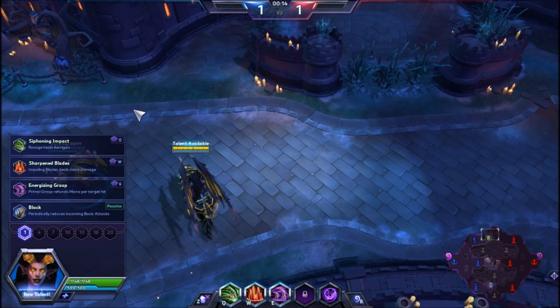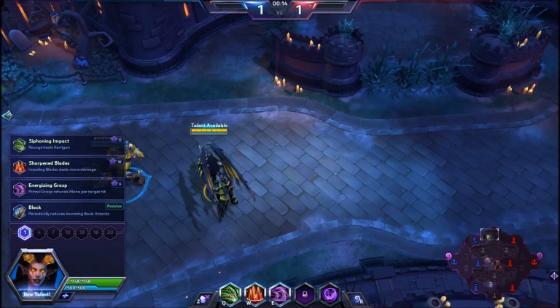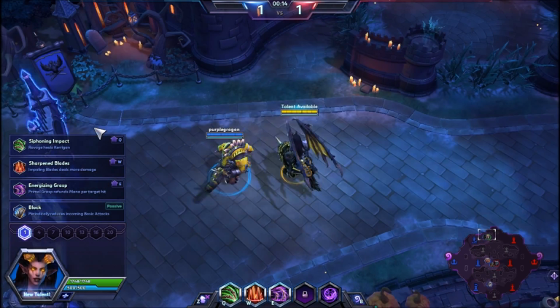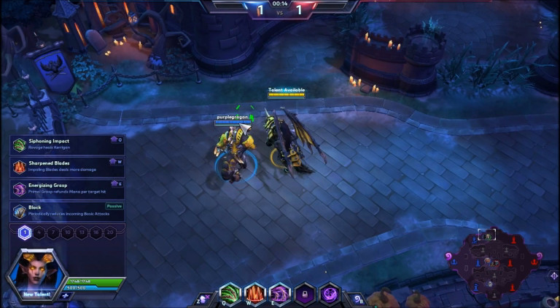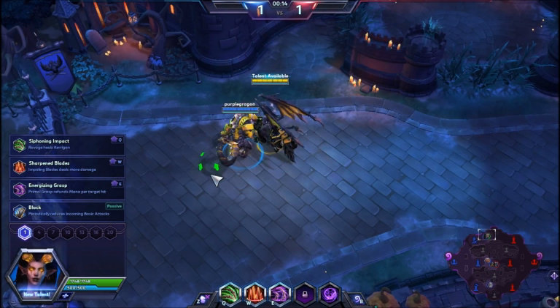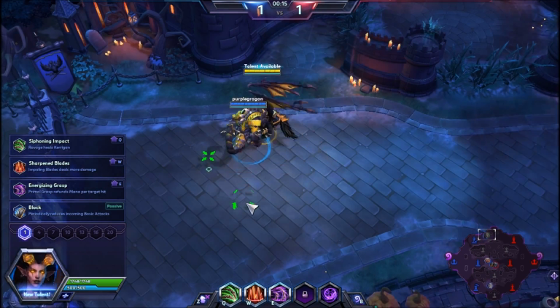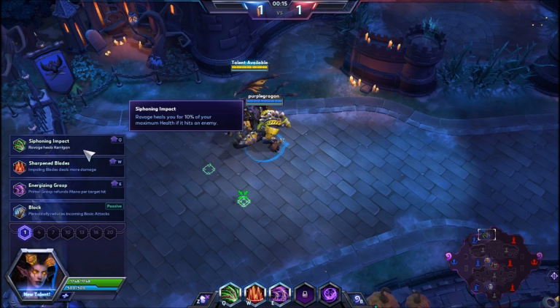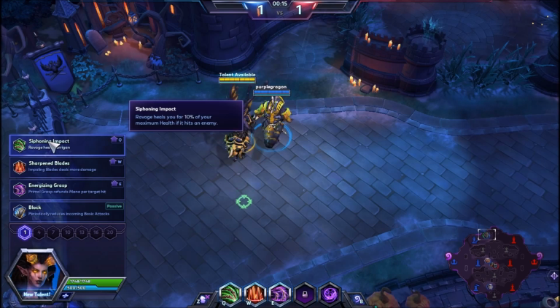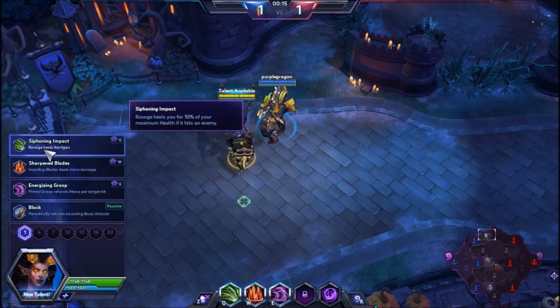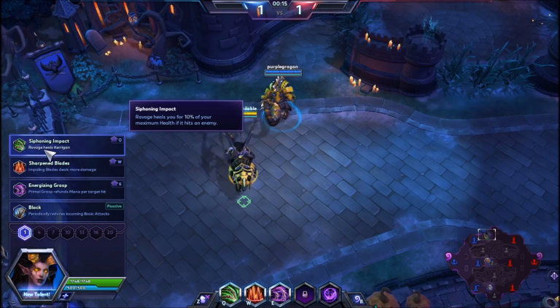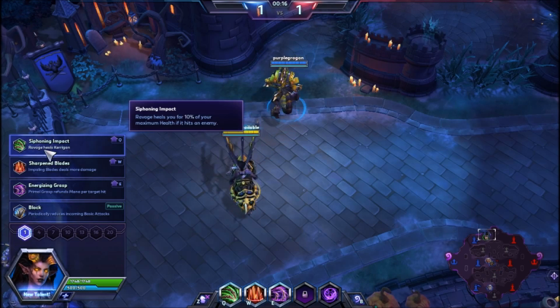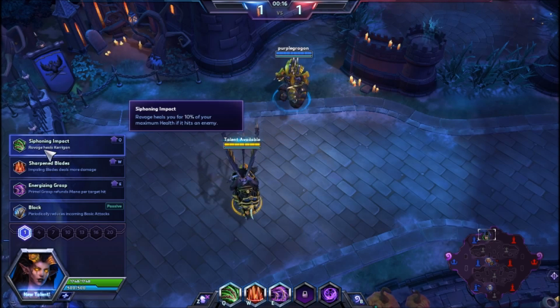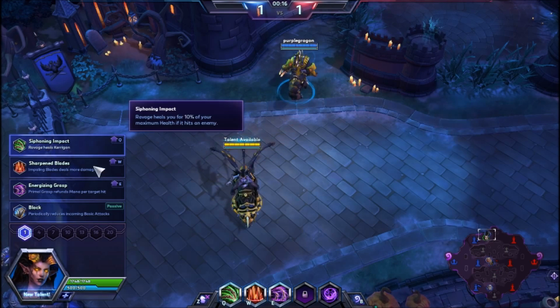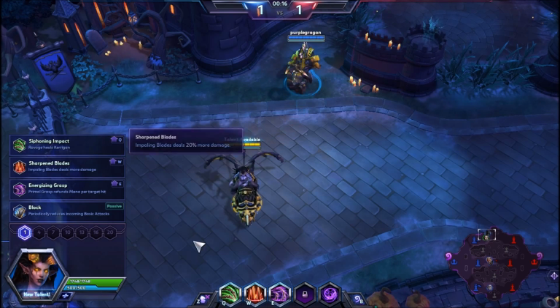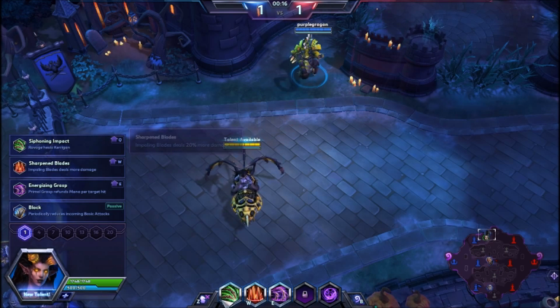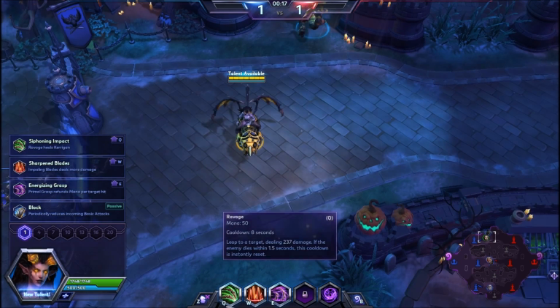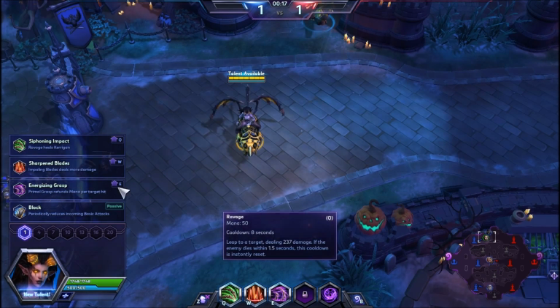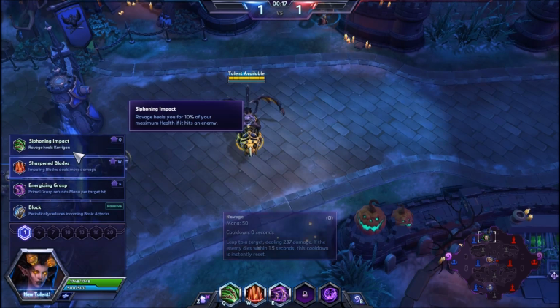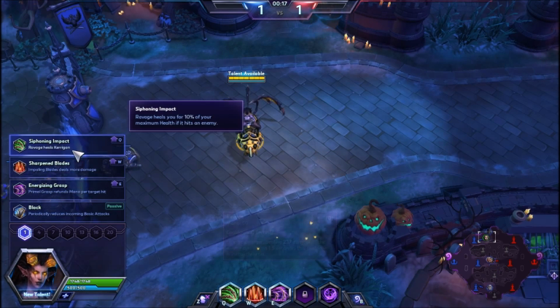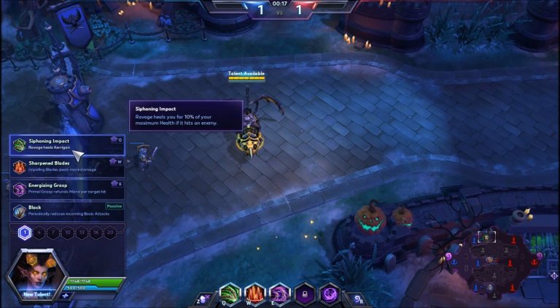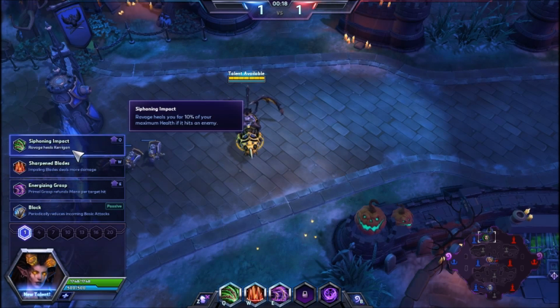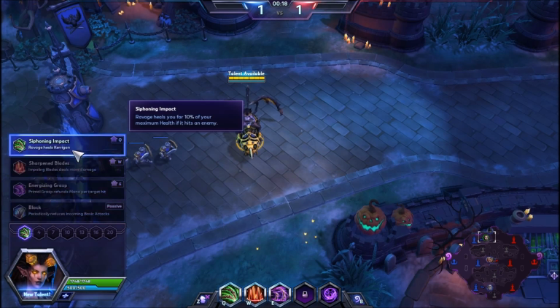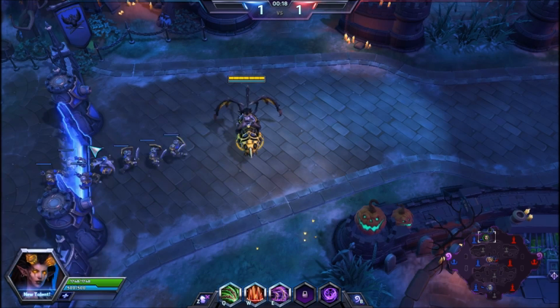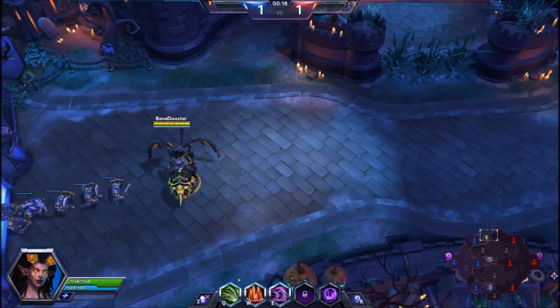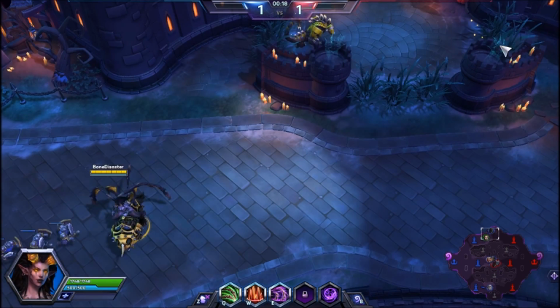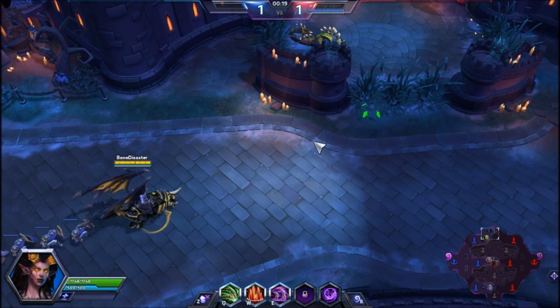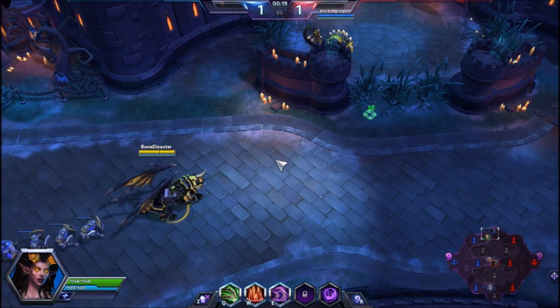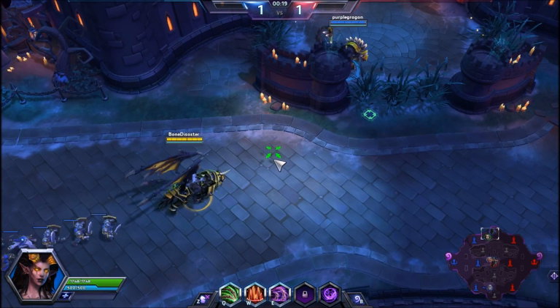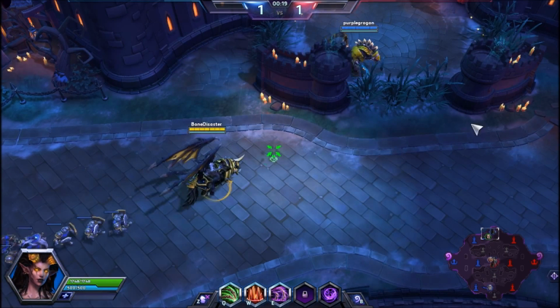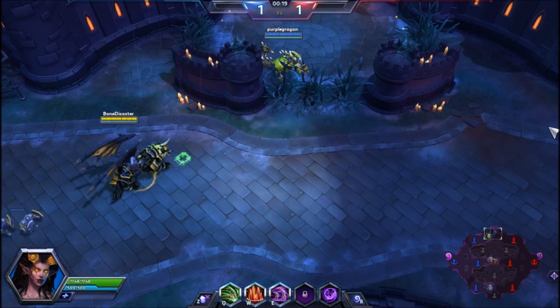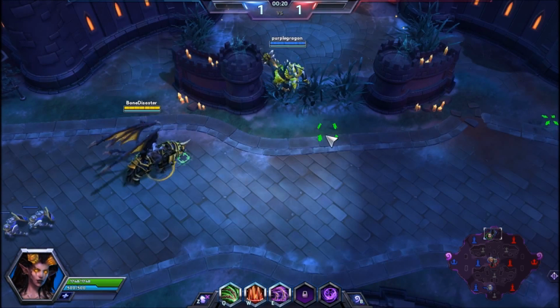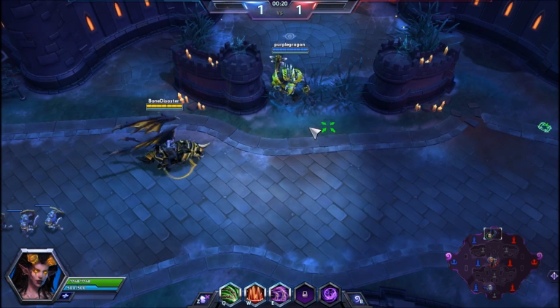At level 1, we're going to go Siphon and Impact. It's going to make our Ravage heal for 10% of the damage done if it hits a target.